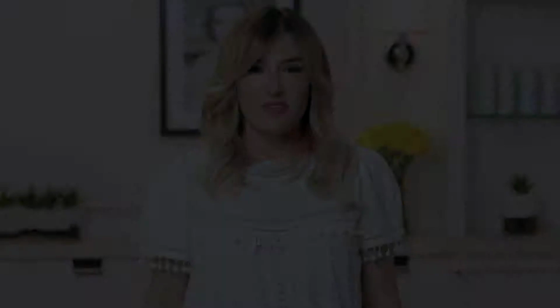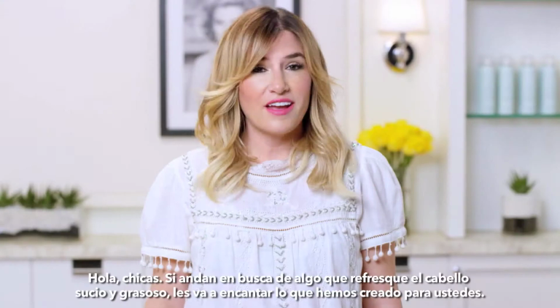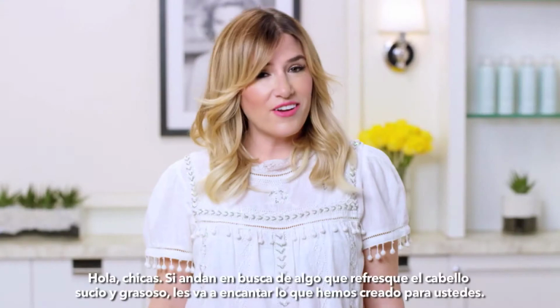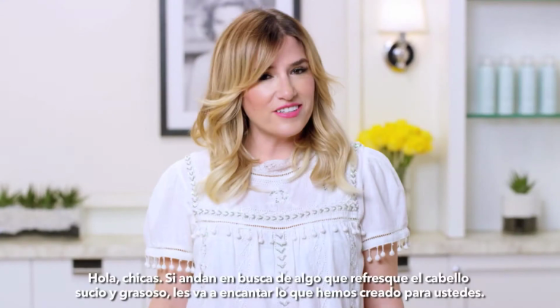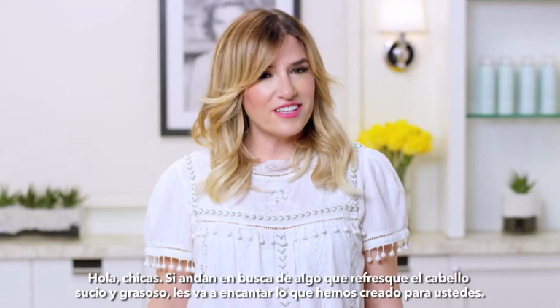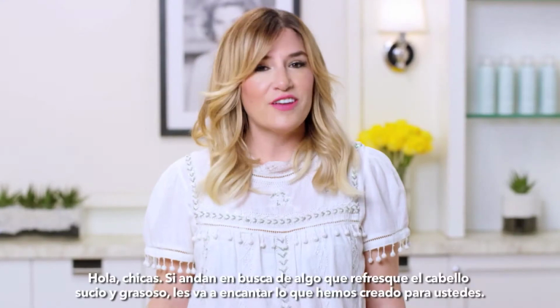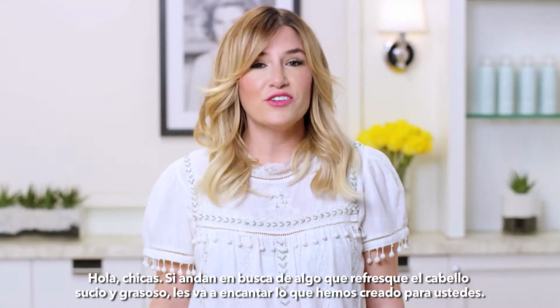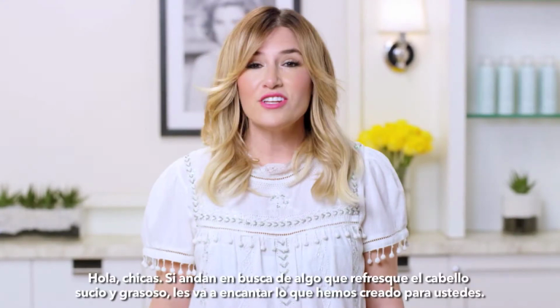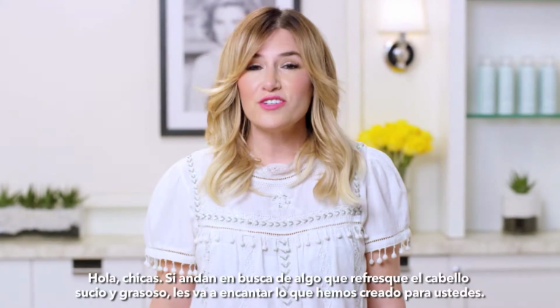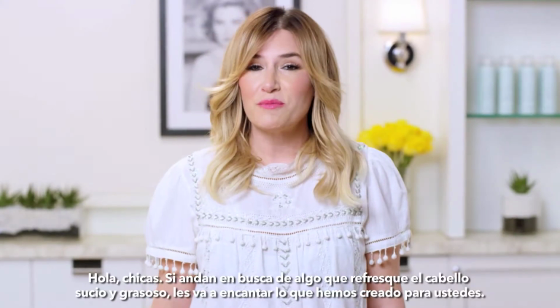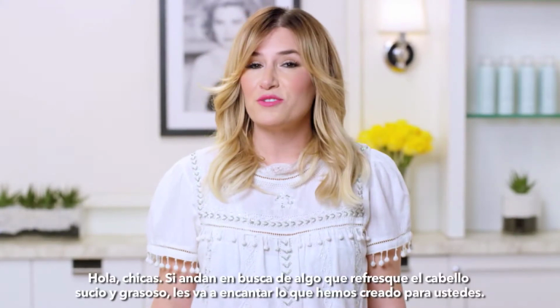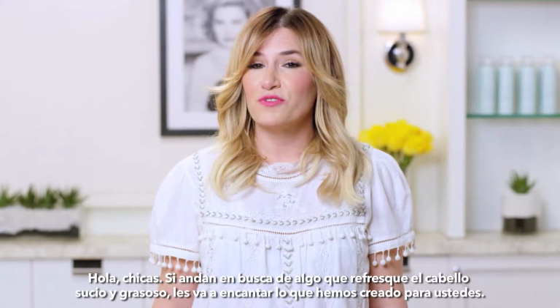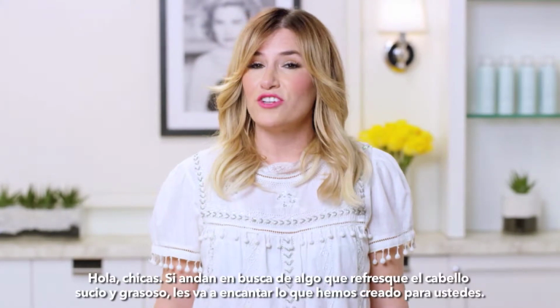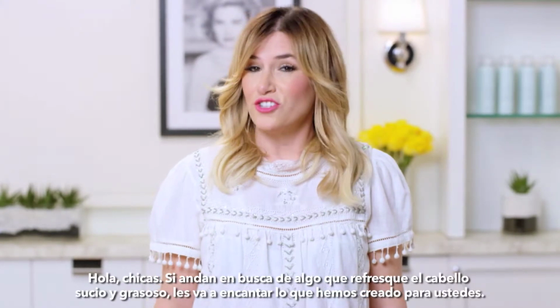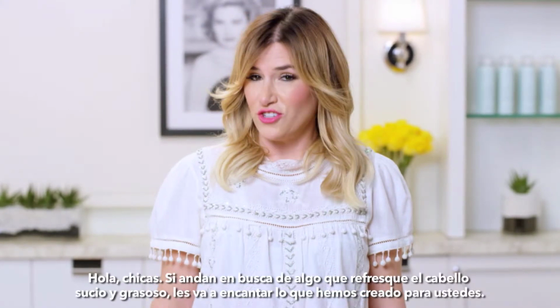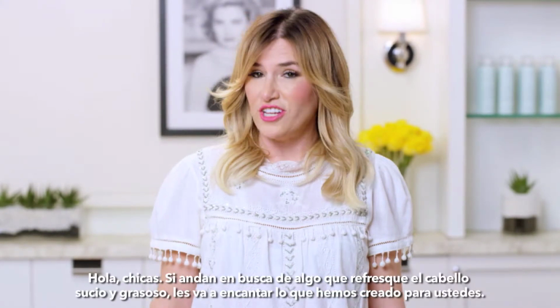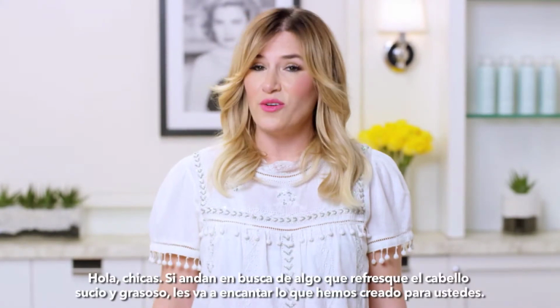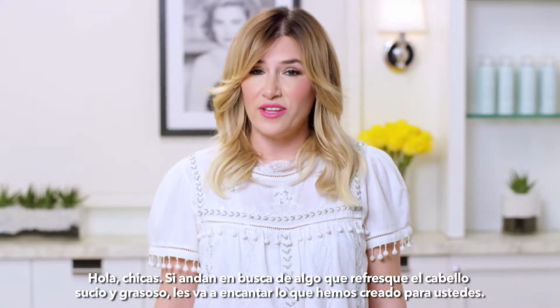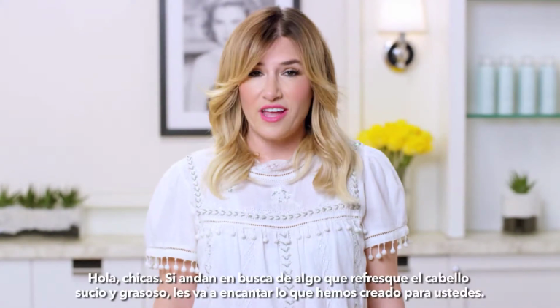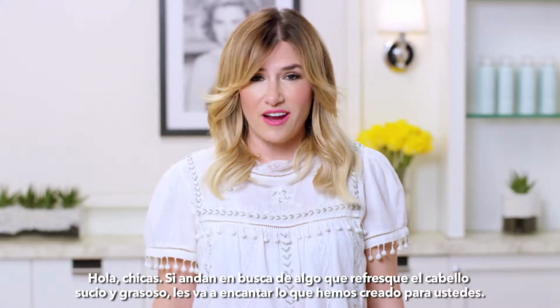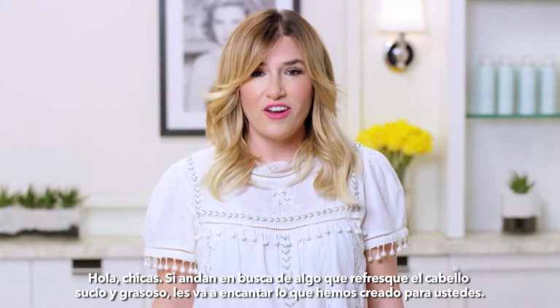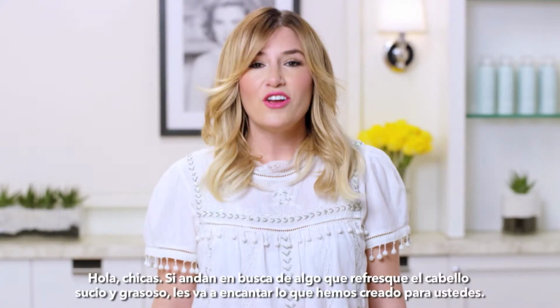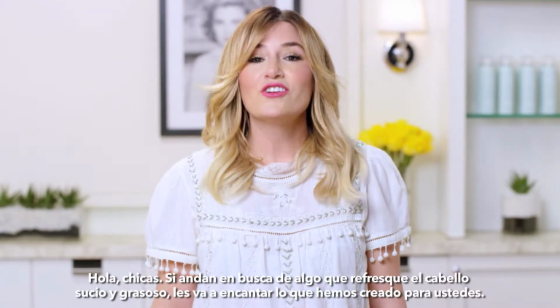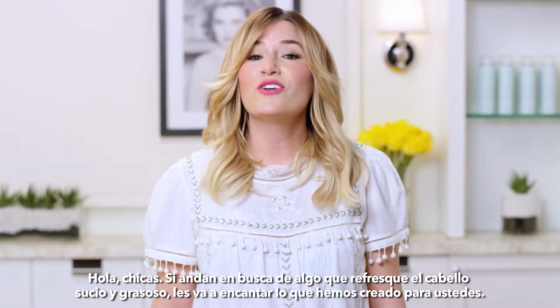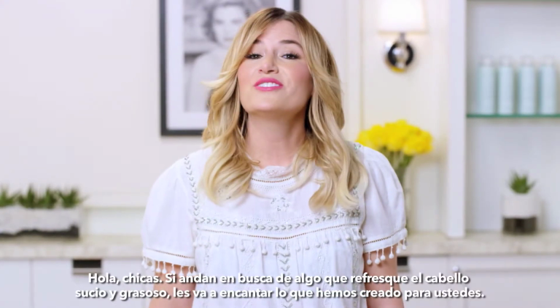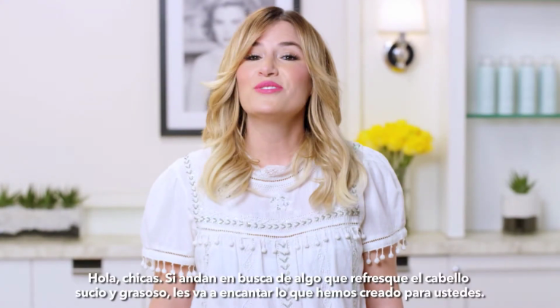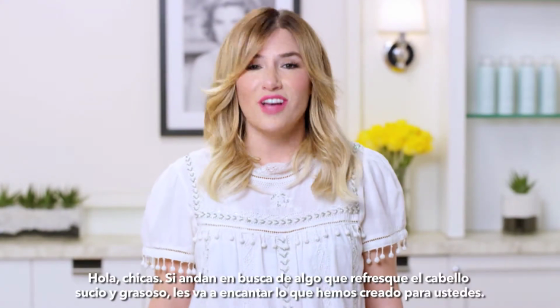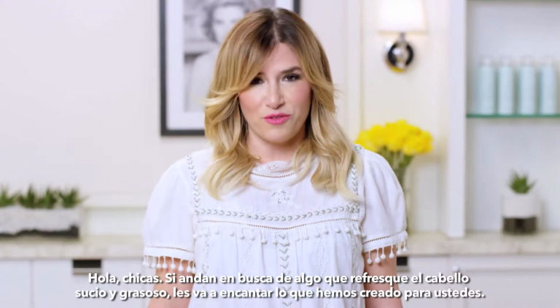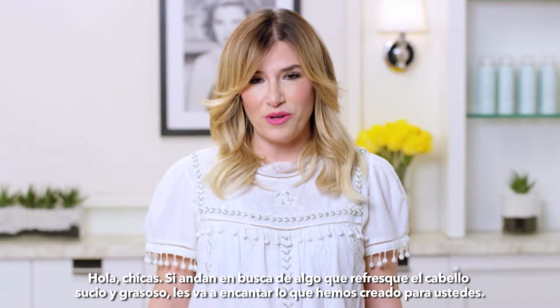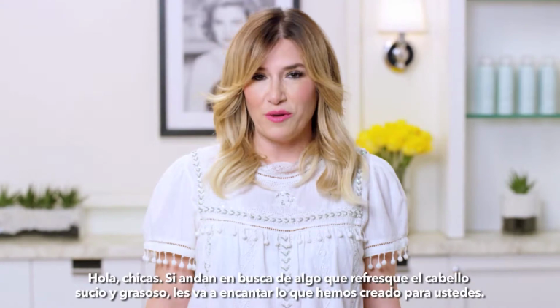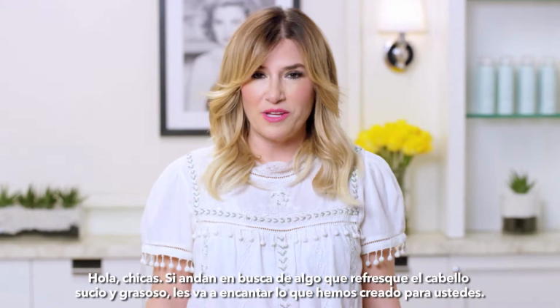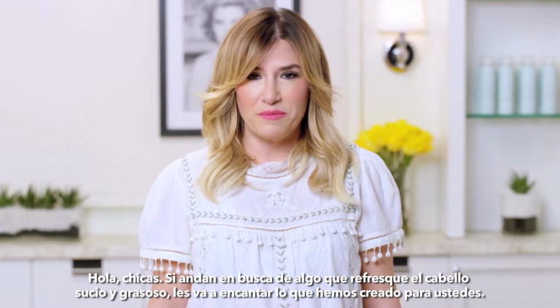Hi girls, if you're looking for something to refresh dirty, oily hair, you're going to love what we've whipped up.